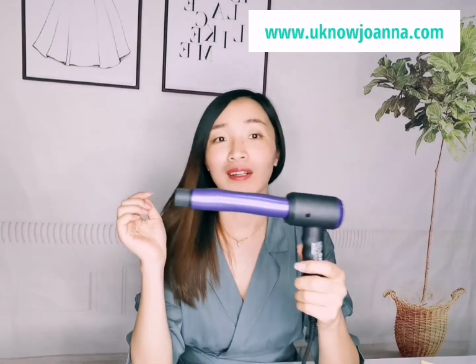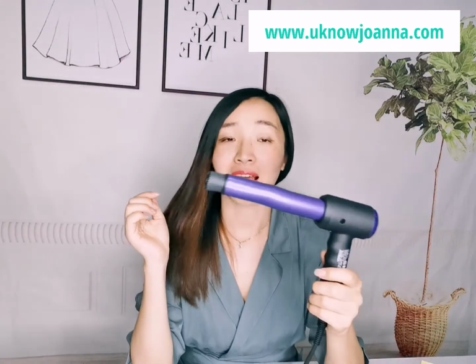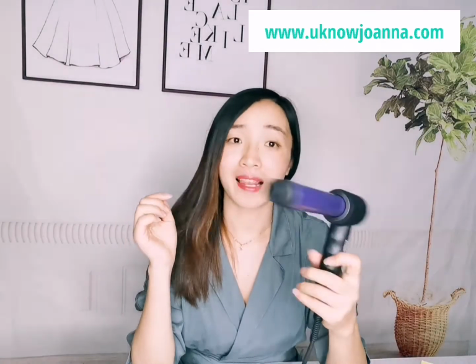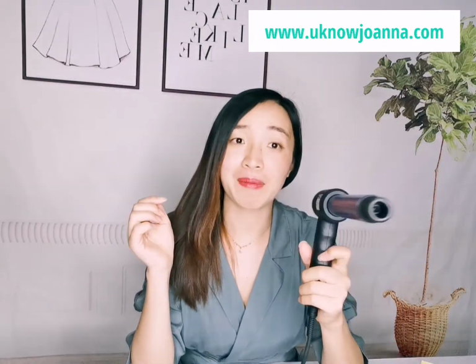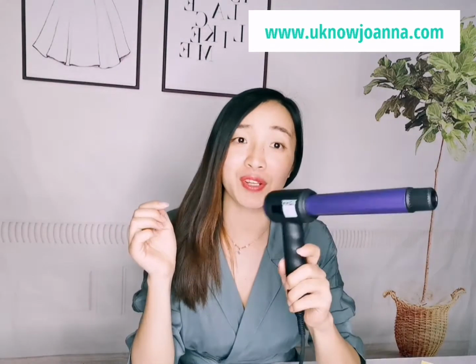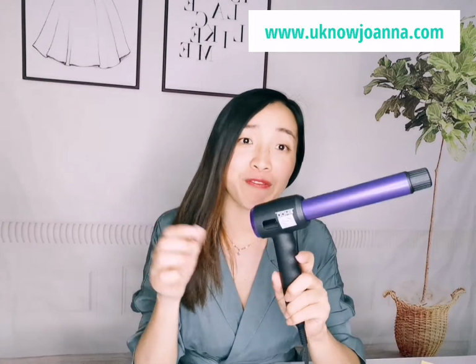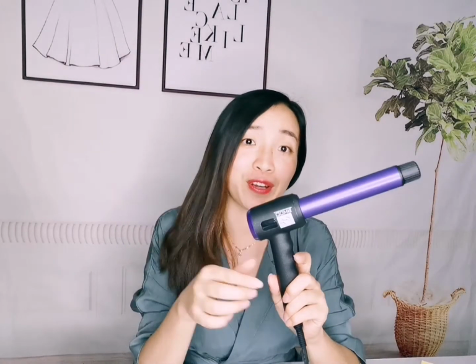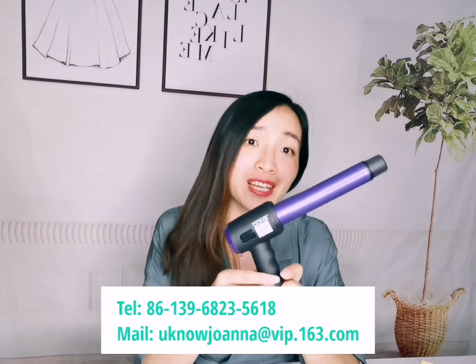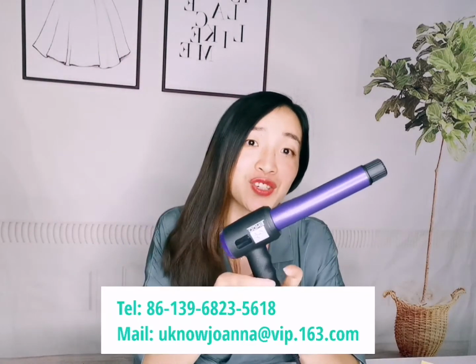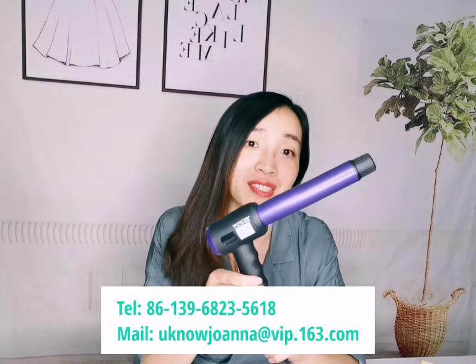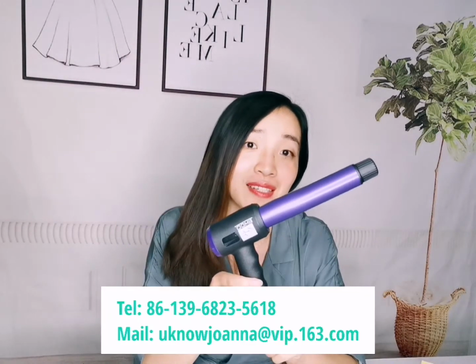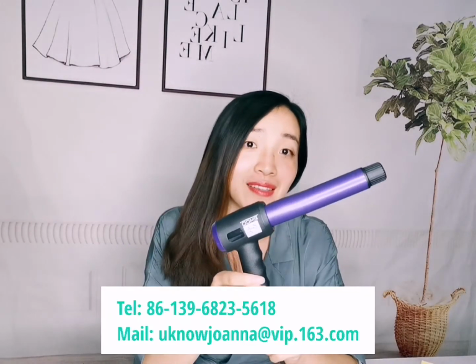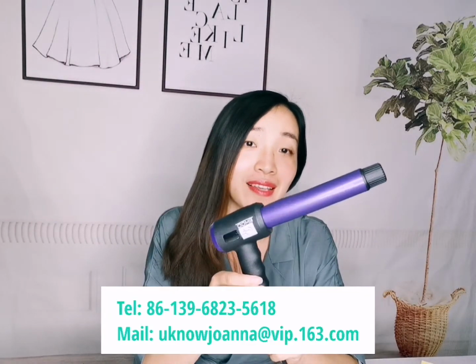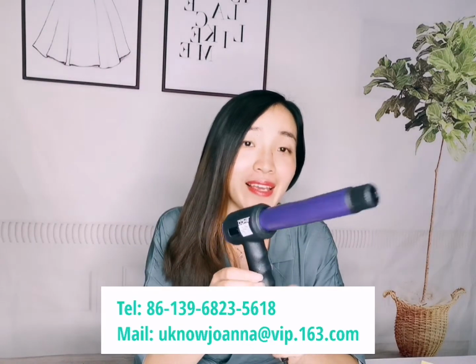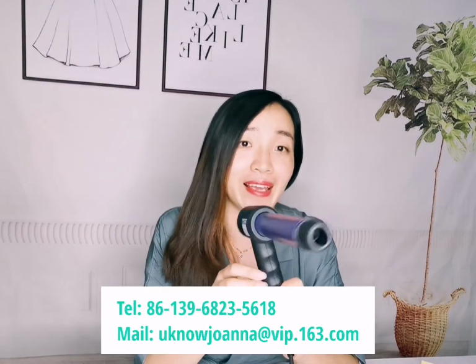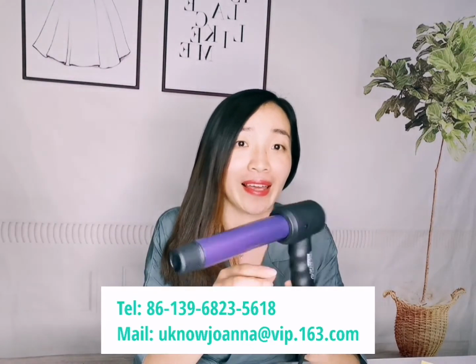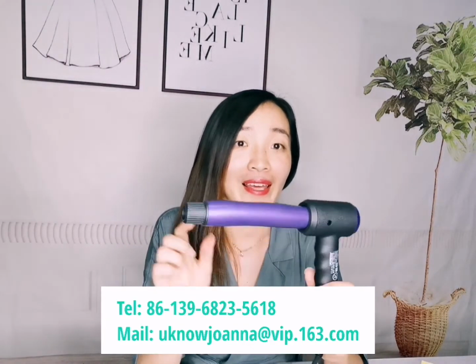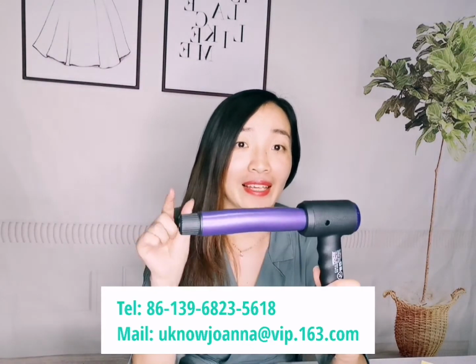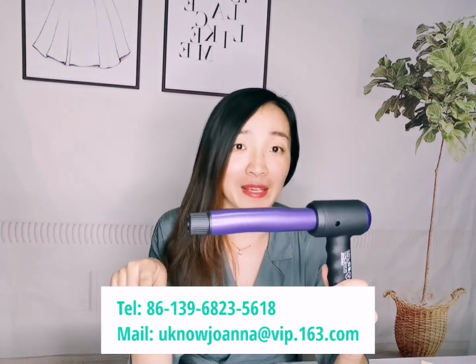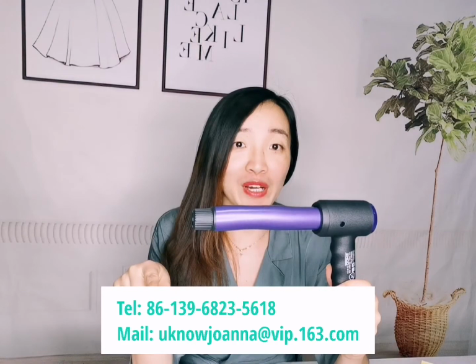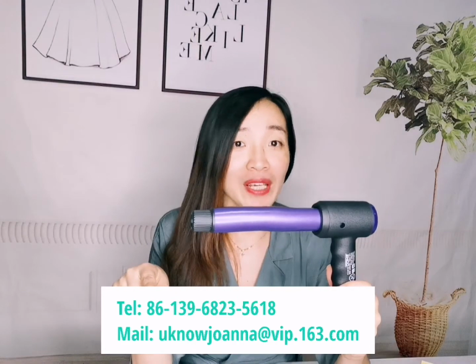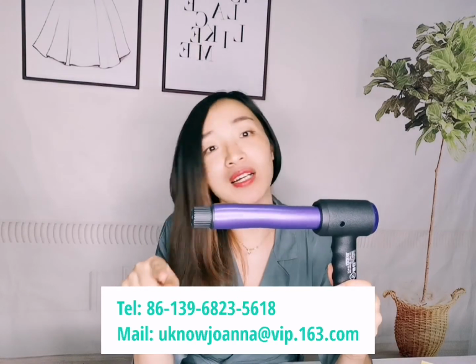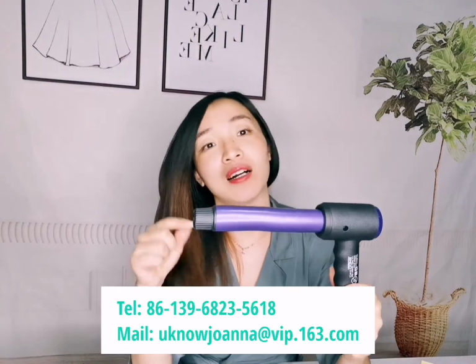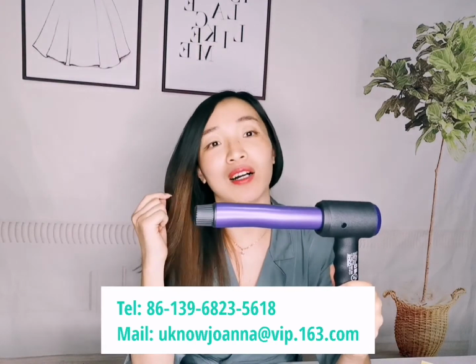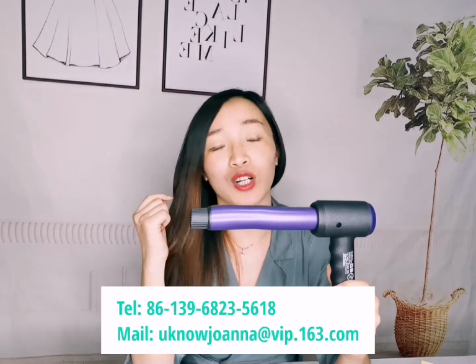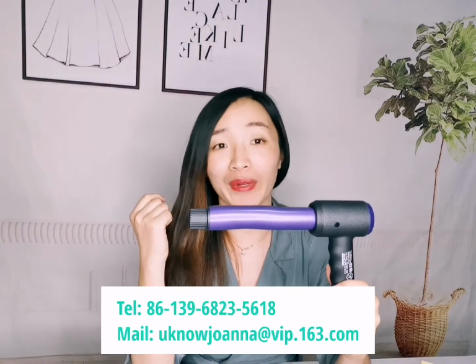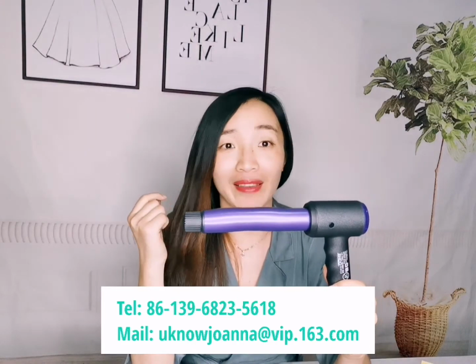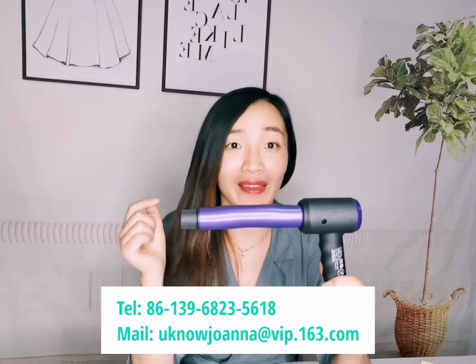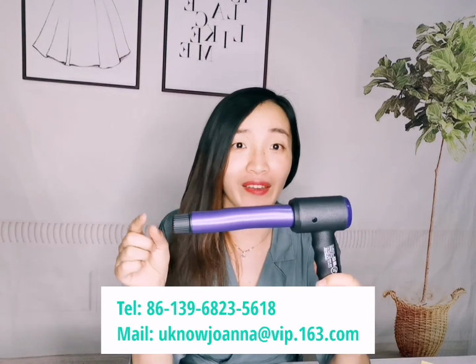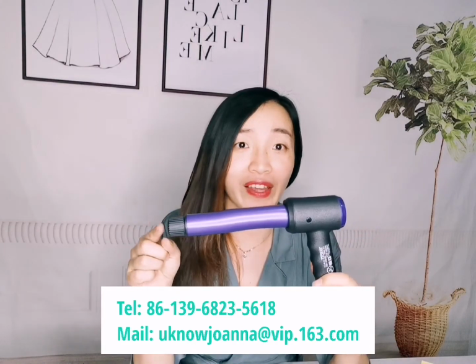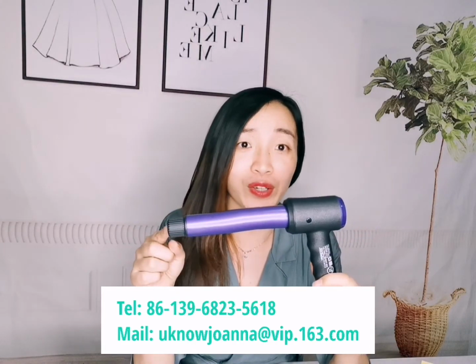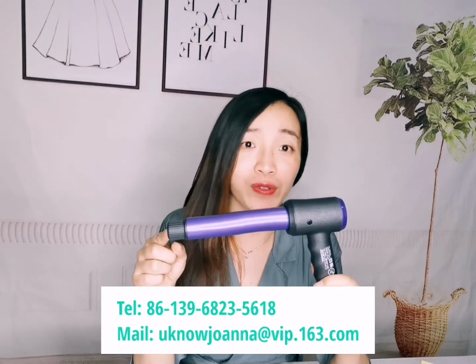Let me know if you are interested — email me or call me. Thank you.